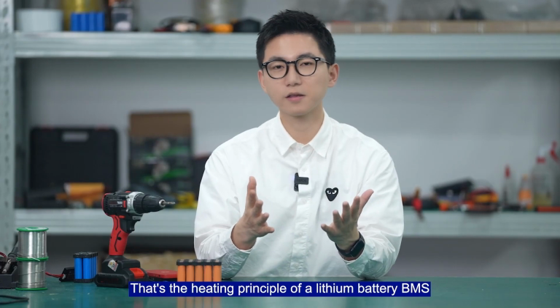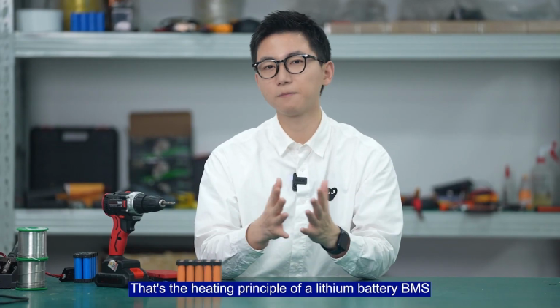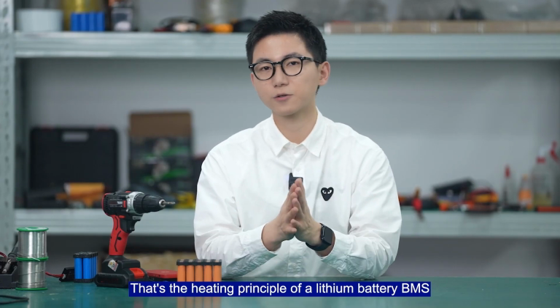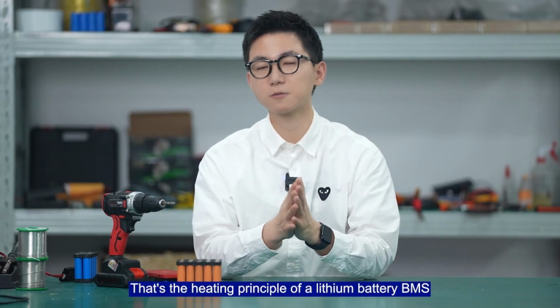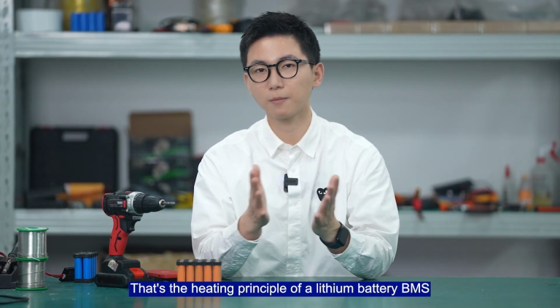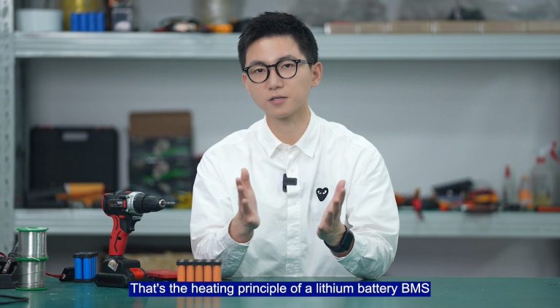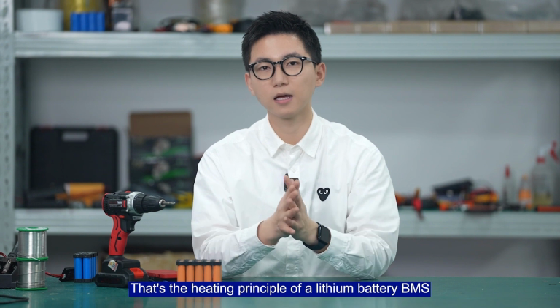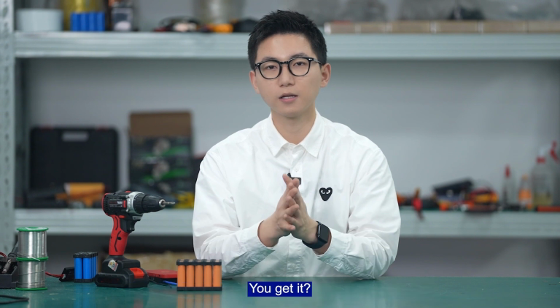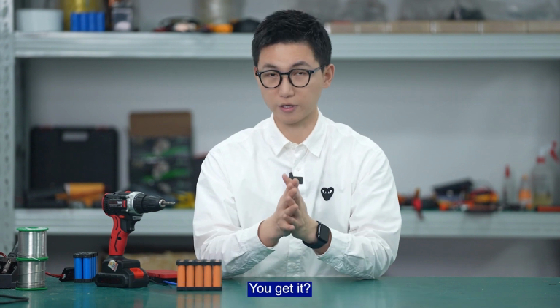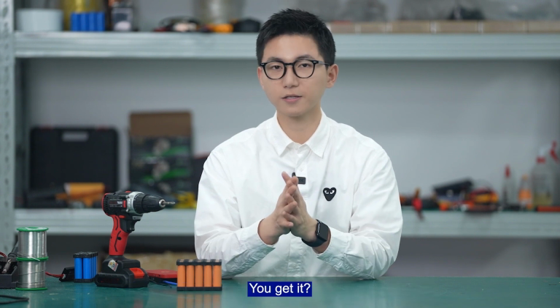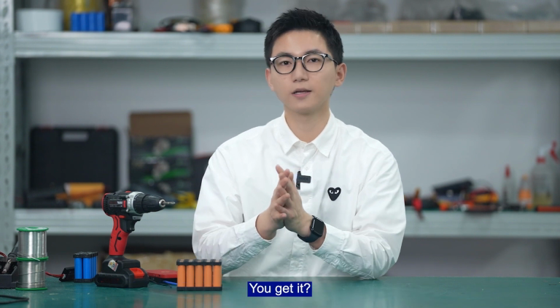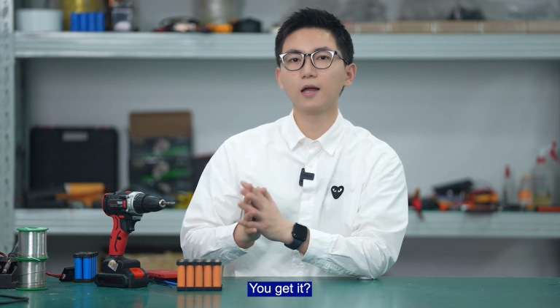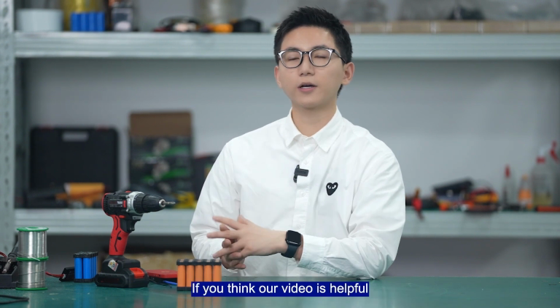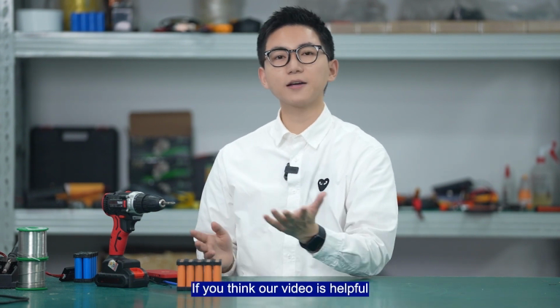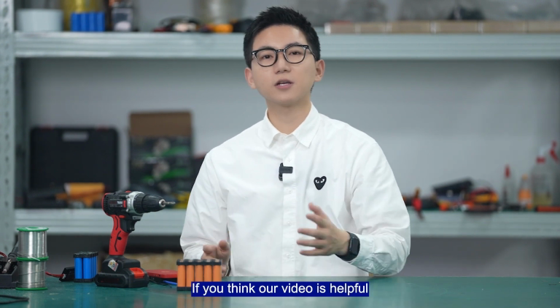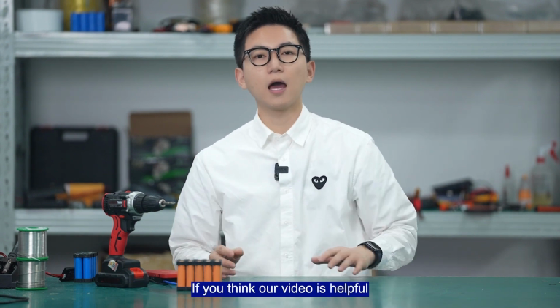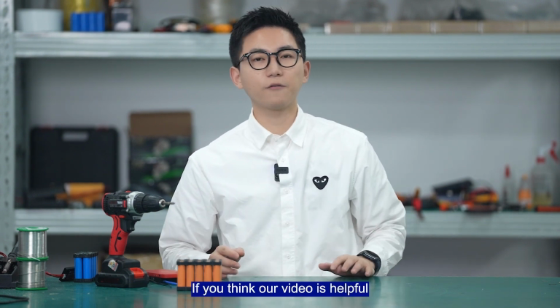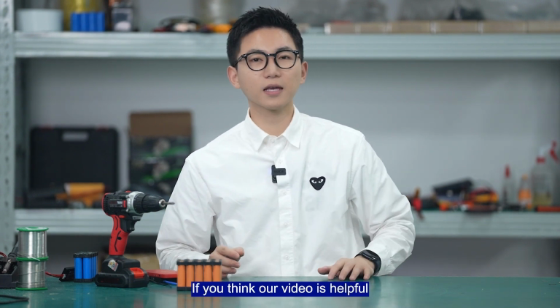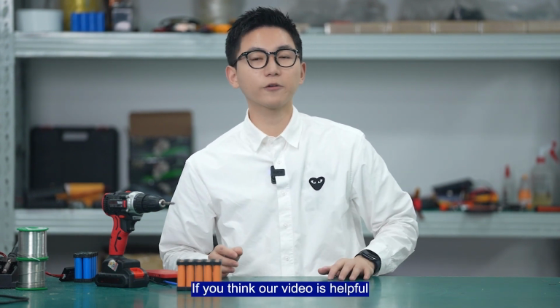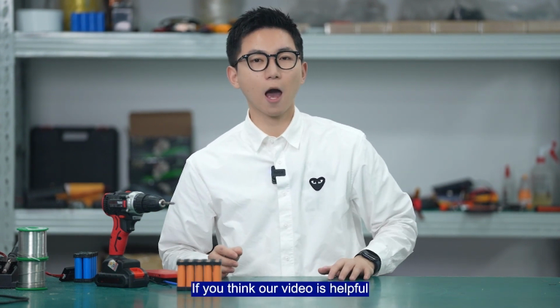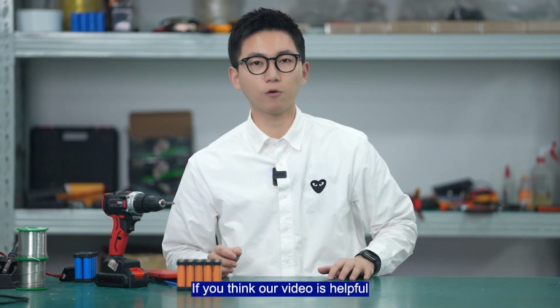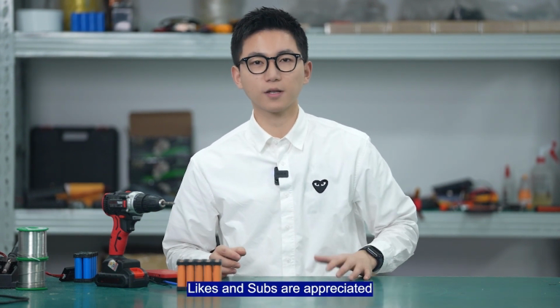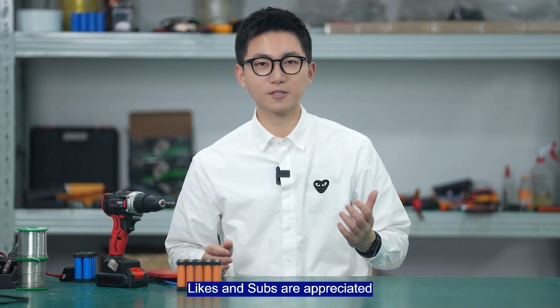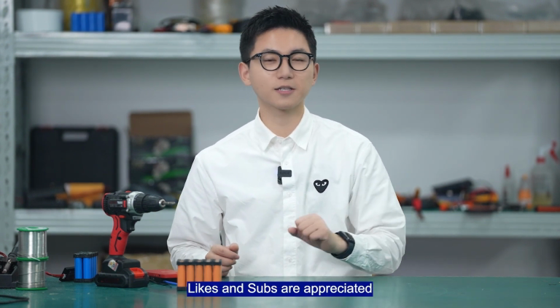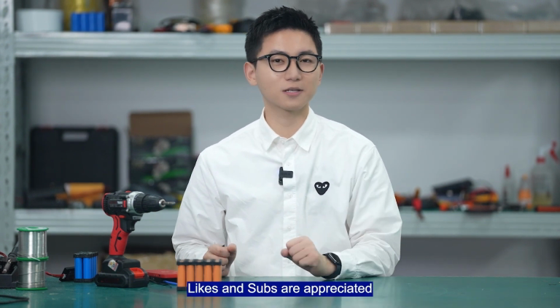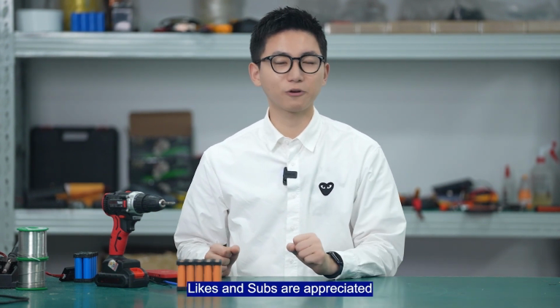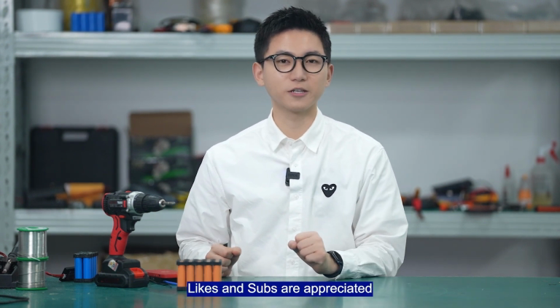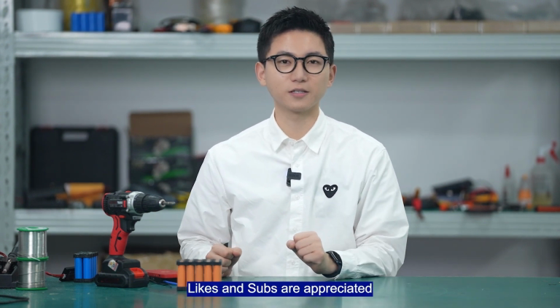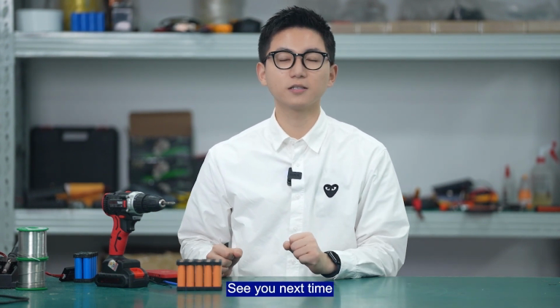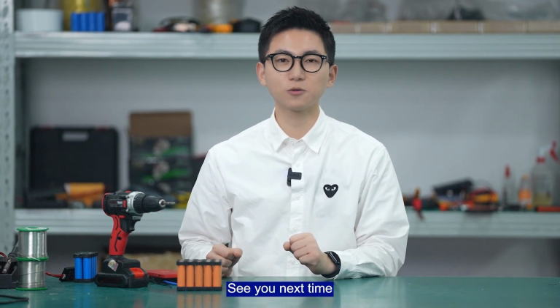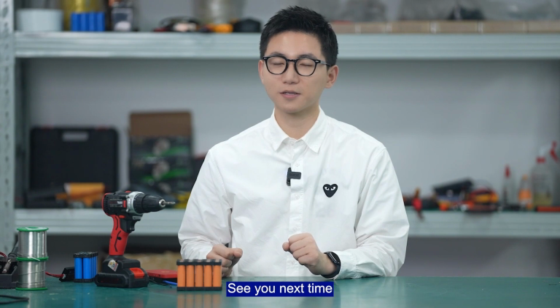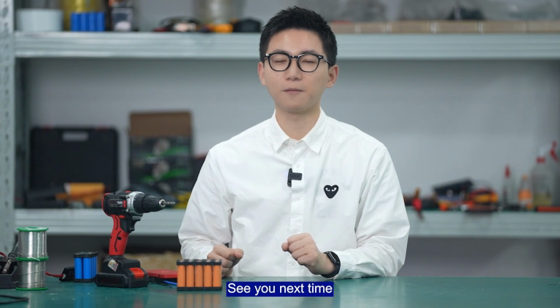Did you get it? If you found this helpful, likes and subscribes are appreciated. See you next time!